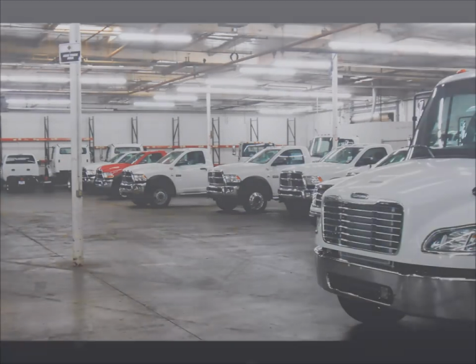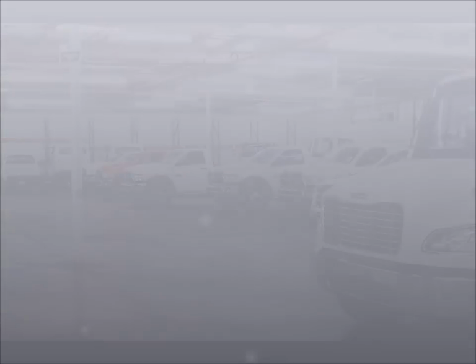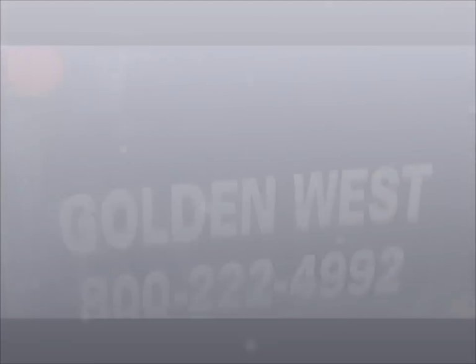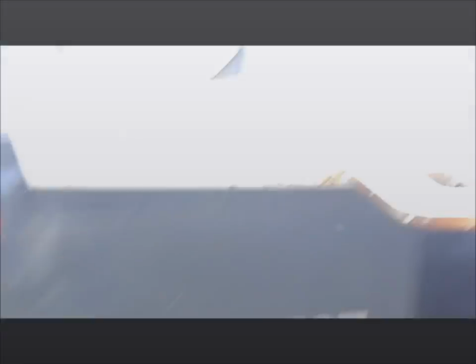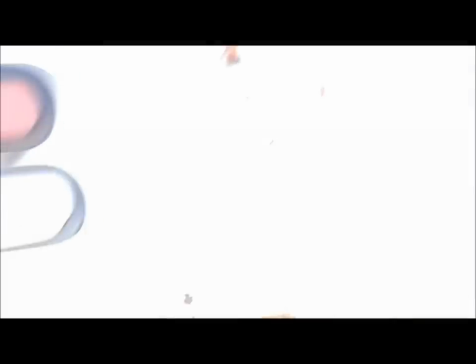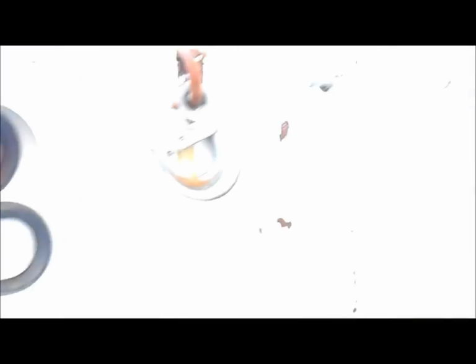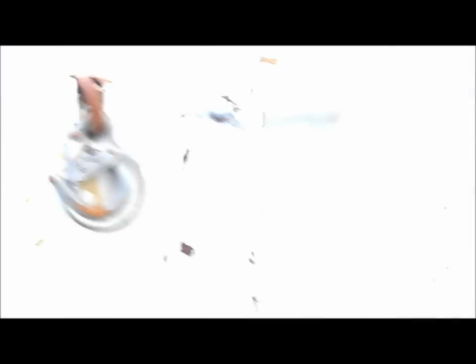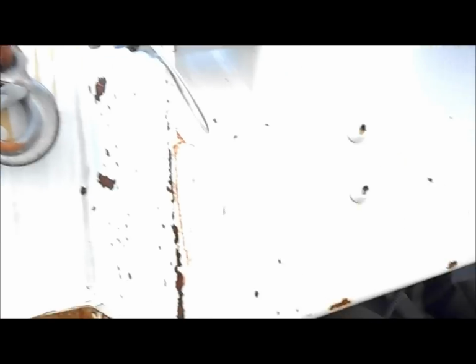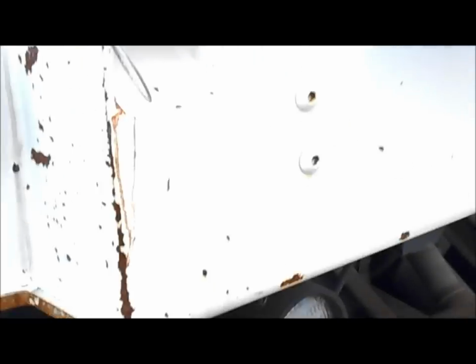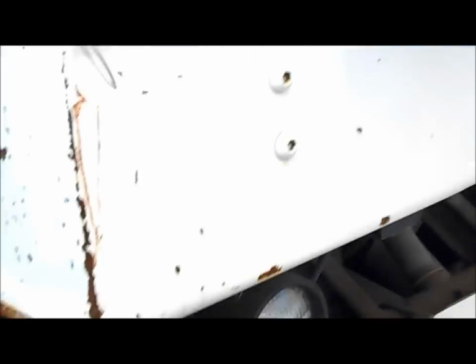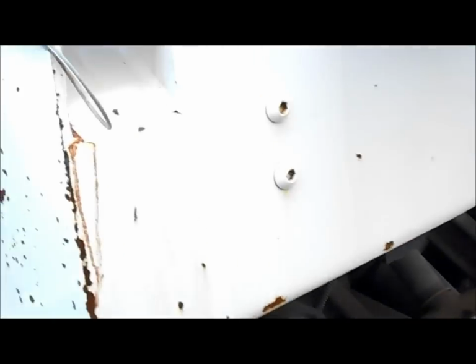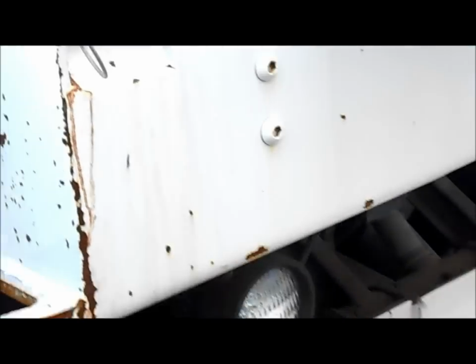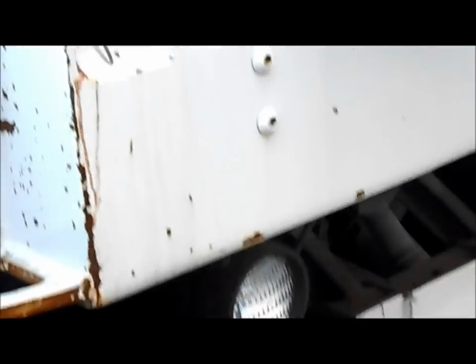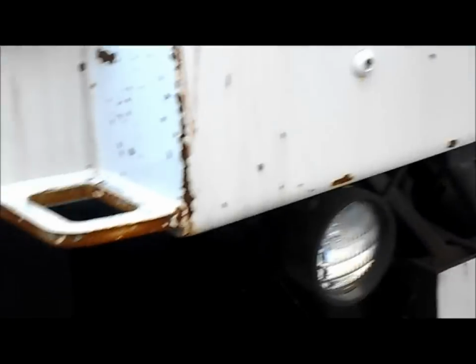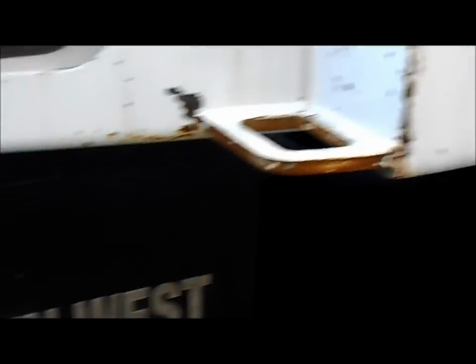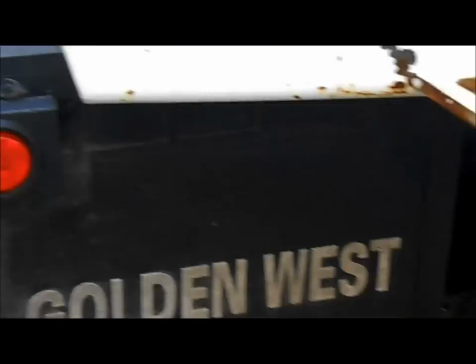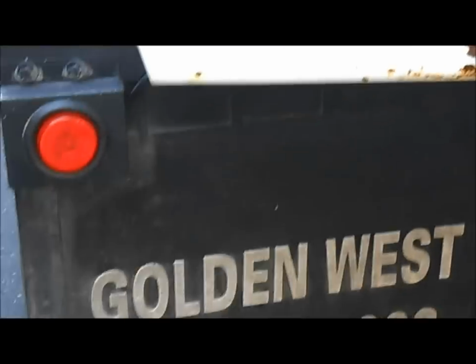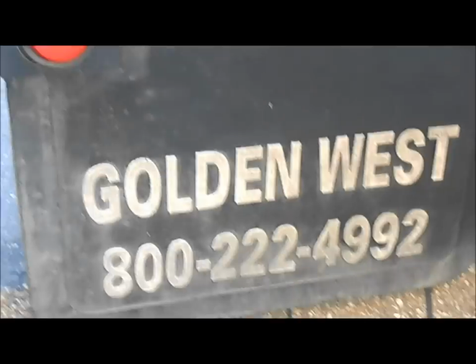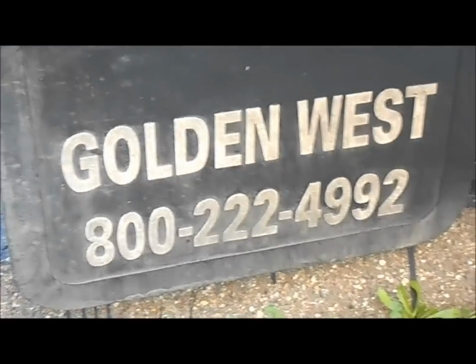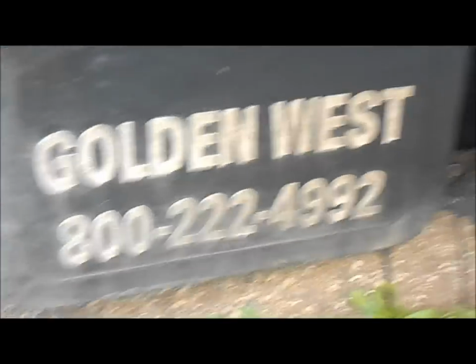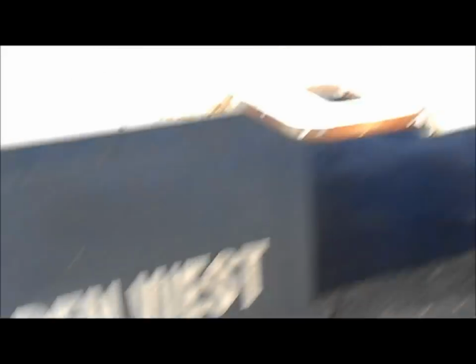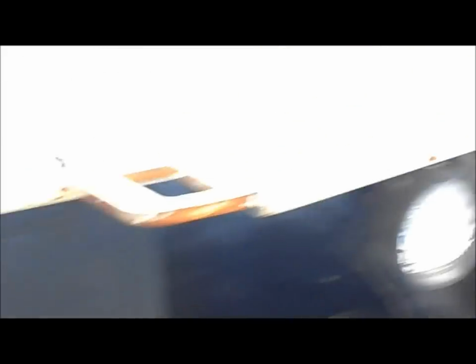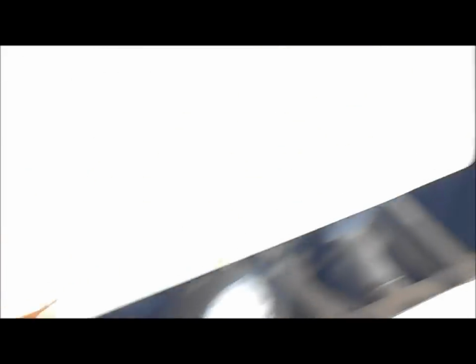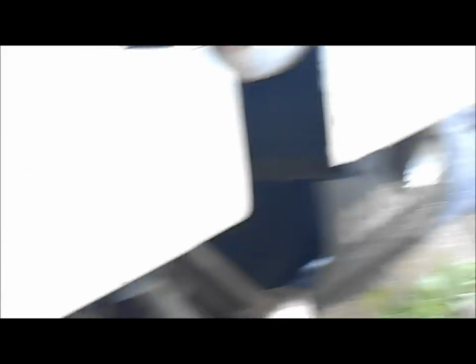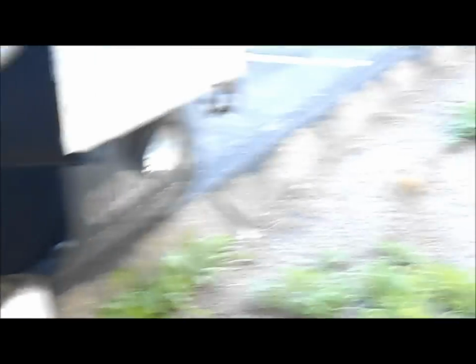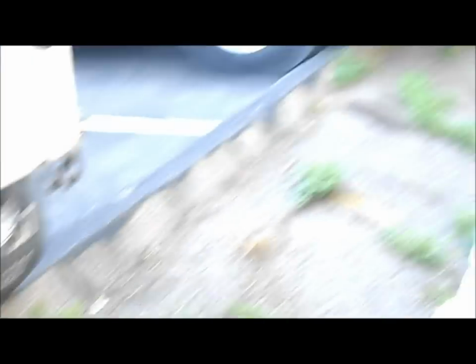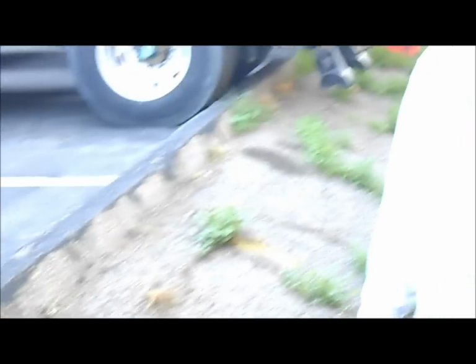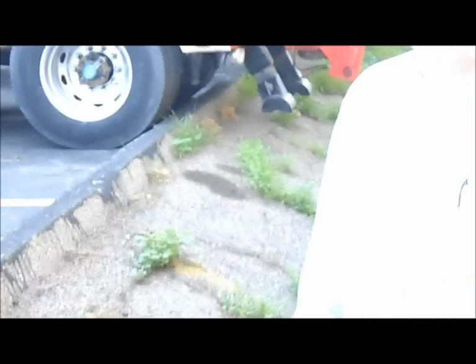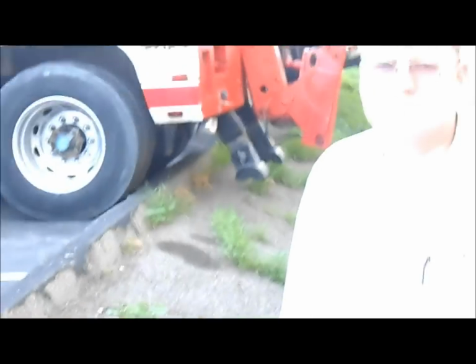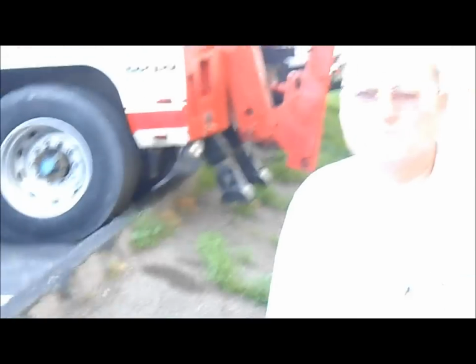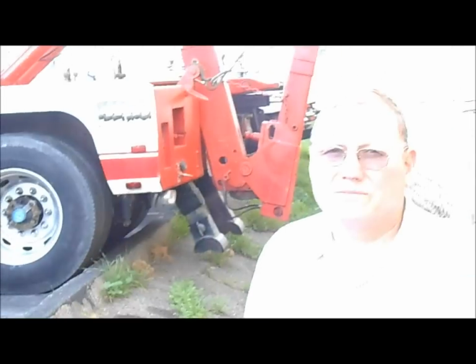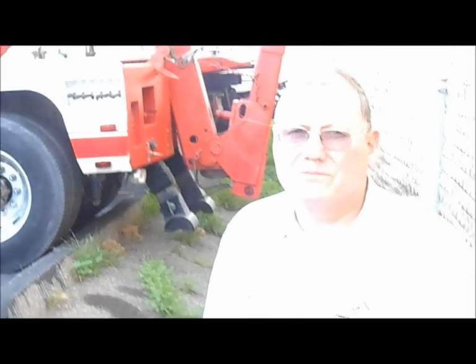Good afternoon. We are with Cliff Watson. This is the episode of the week — we are going to look at a used truck today. Cliff, what are we looking at today?